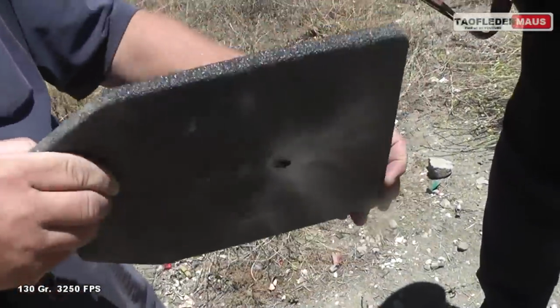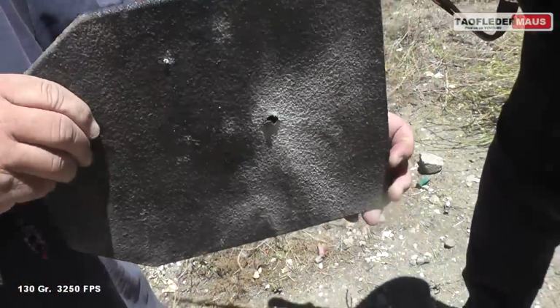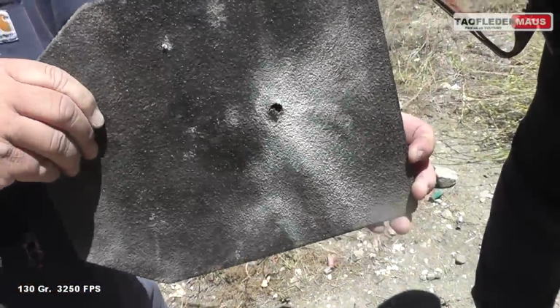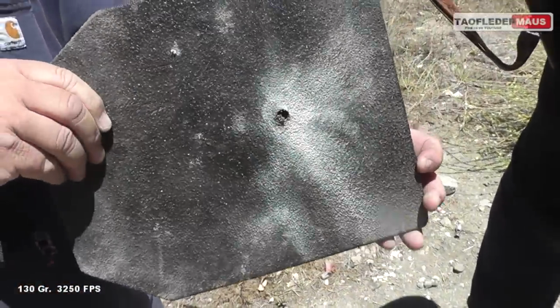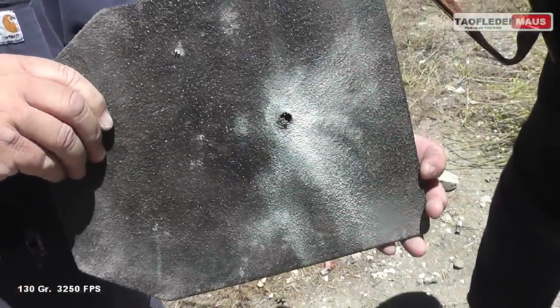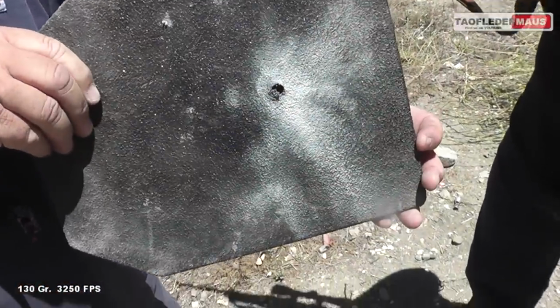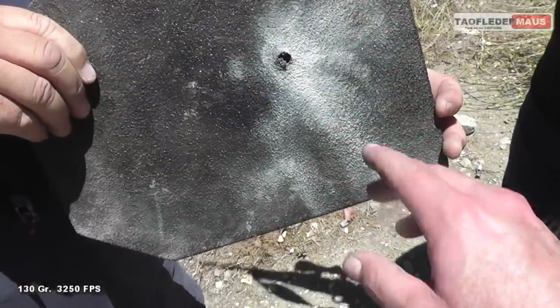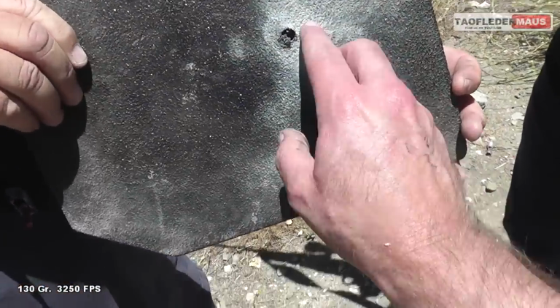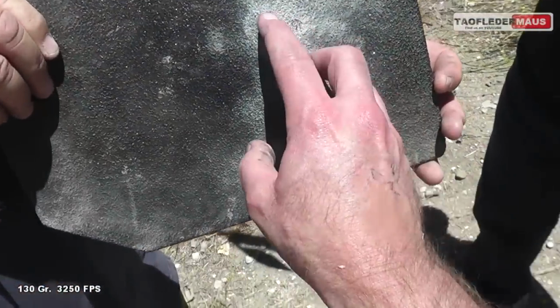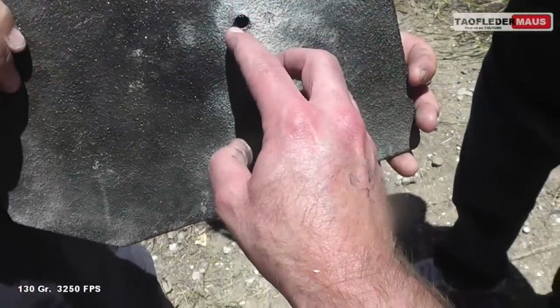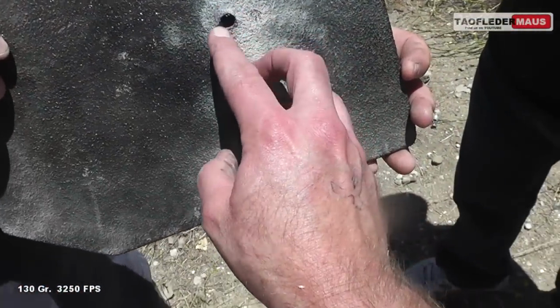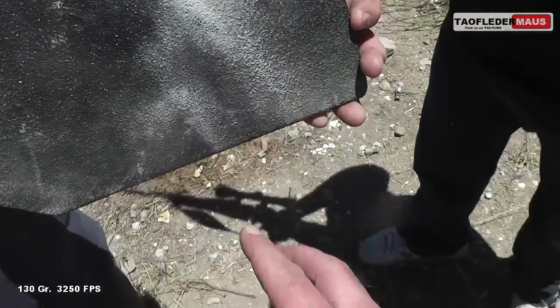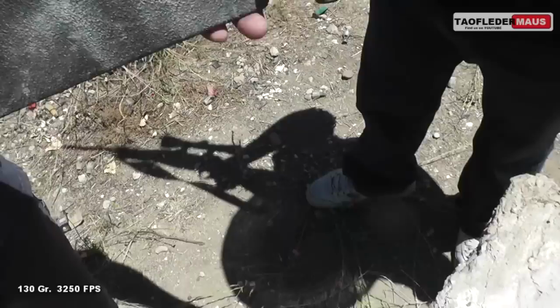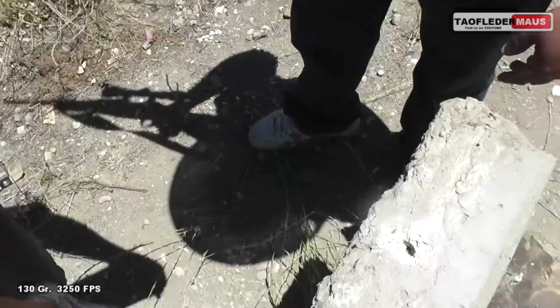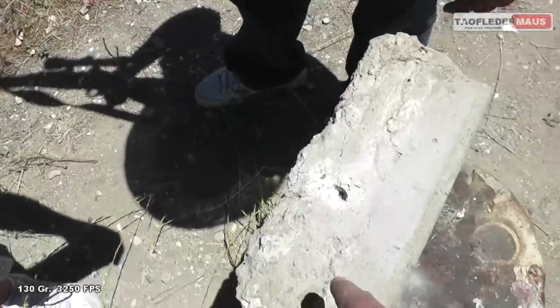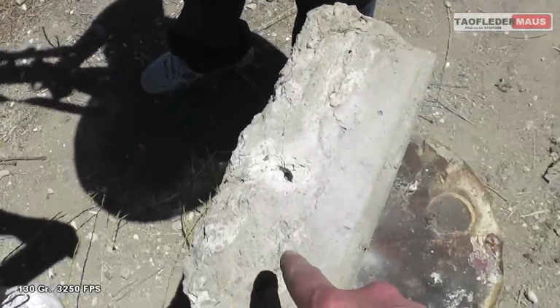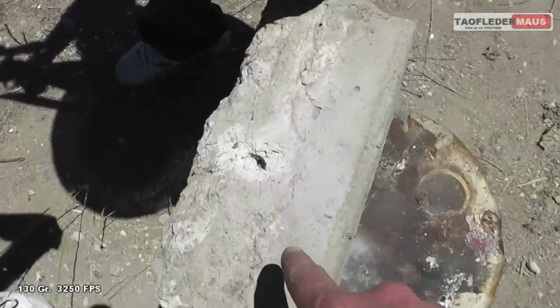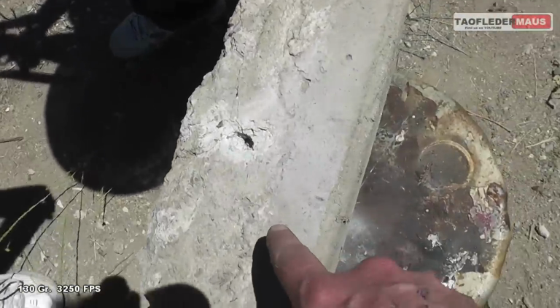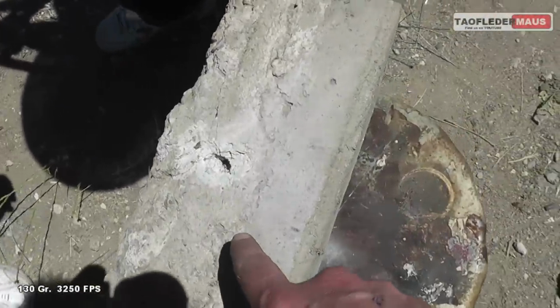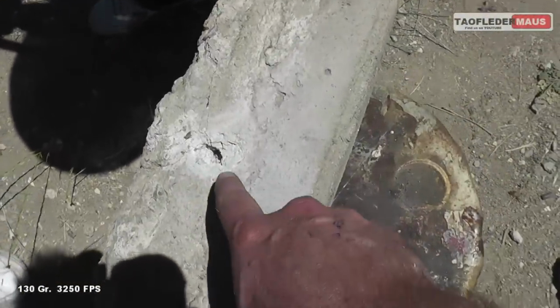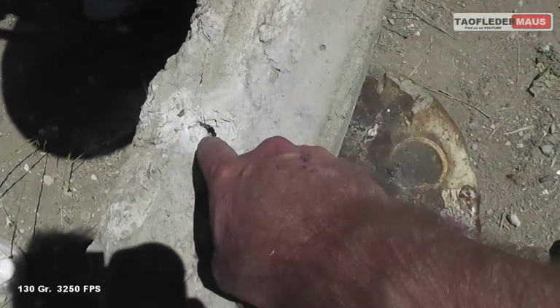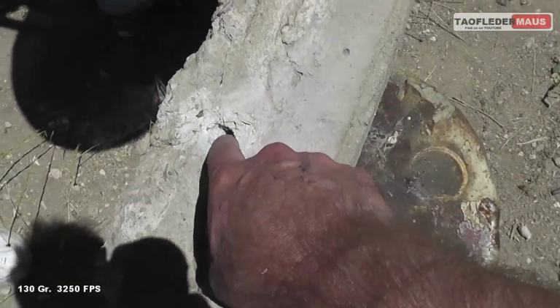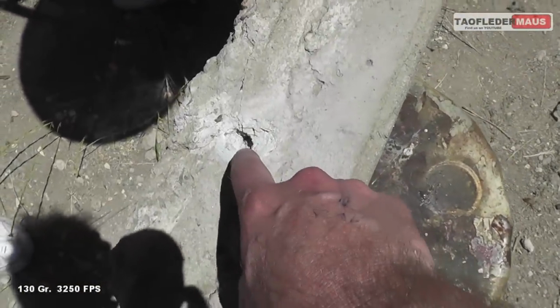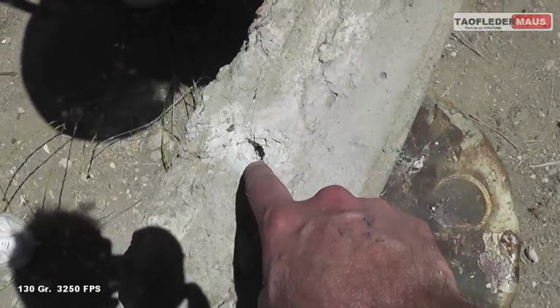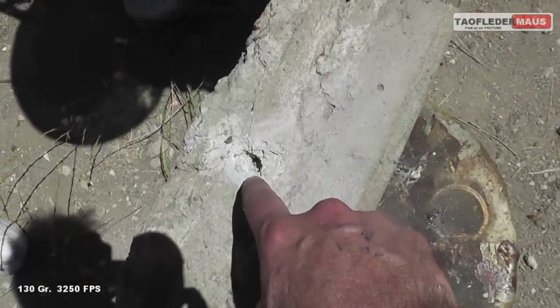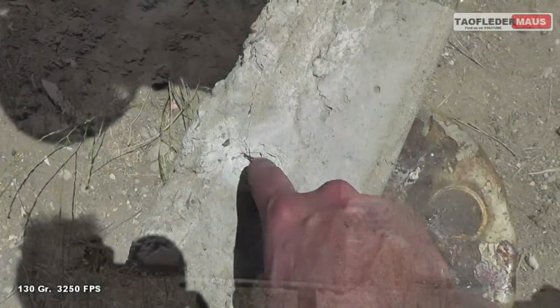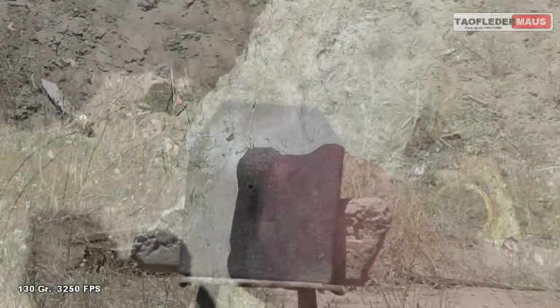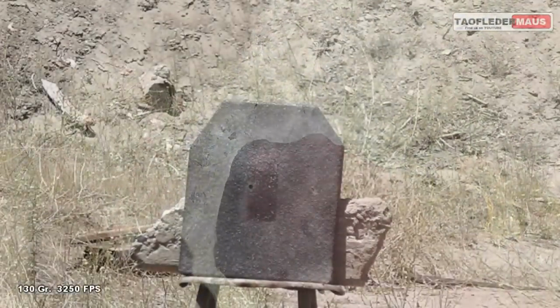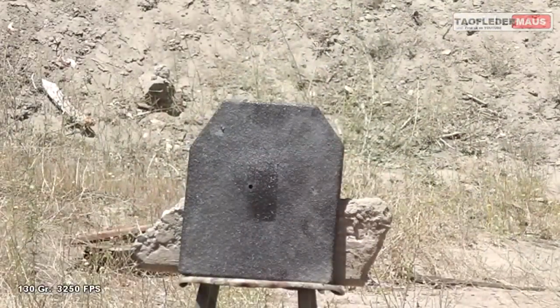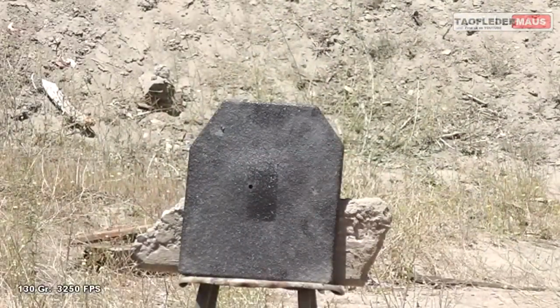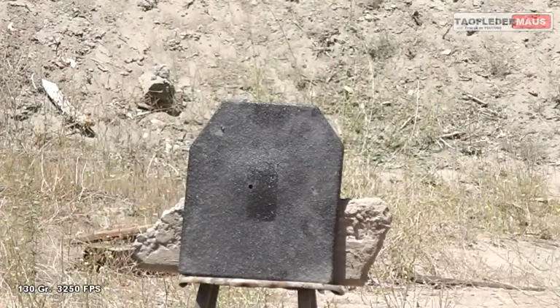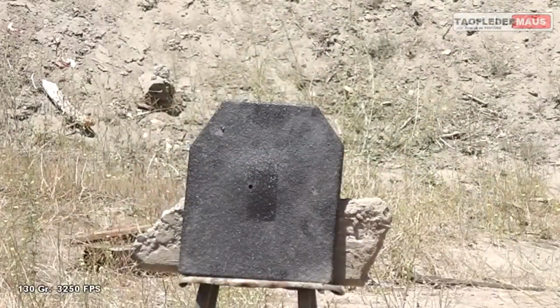I didn't know that 270 had that much power with a bronze tip. The bullet went a good inch into the cement block.